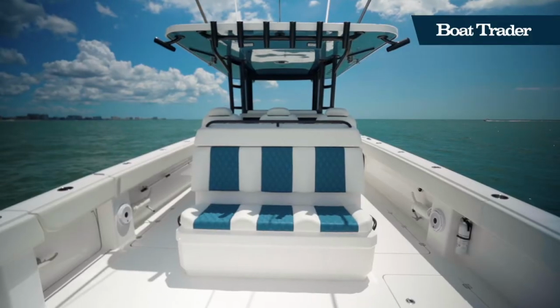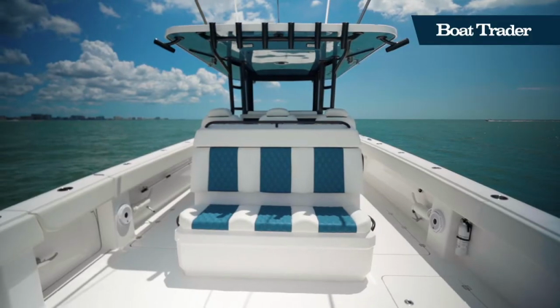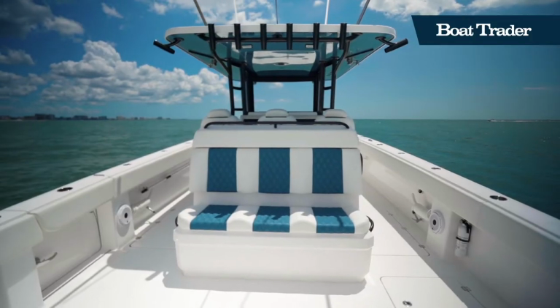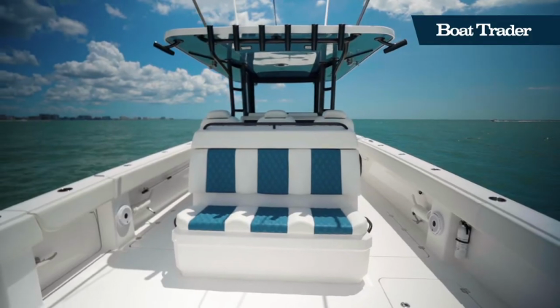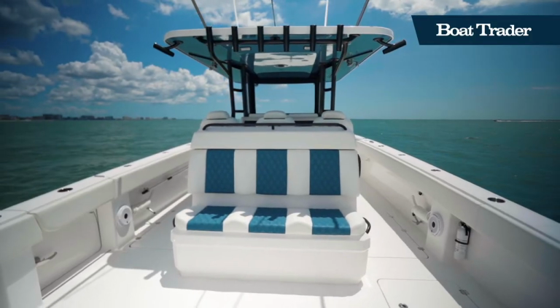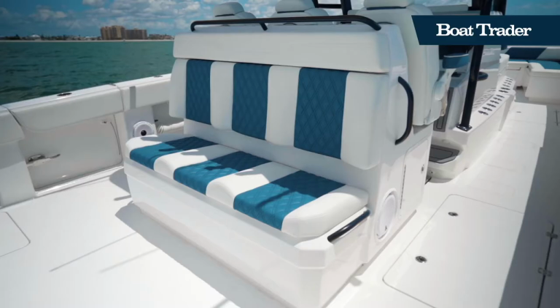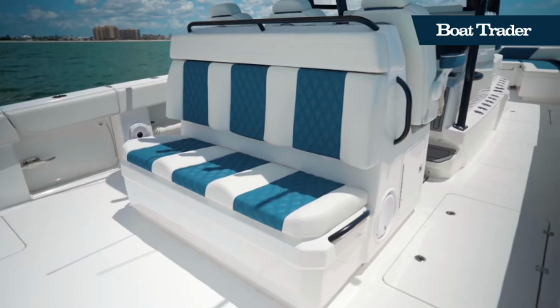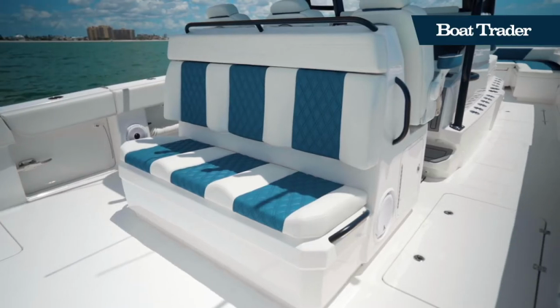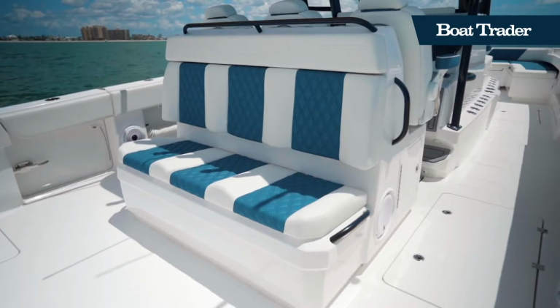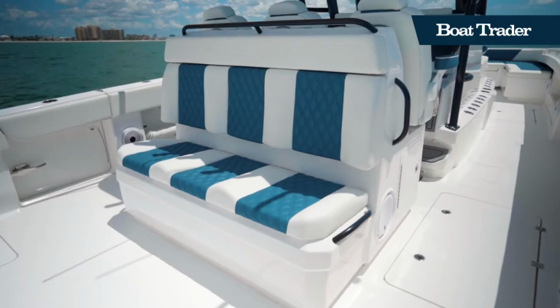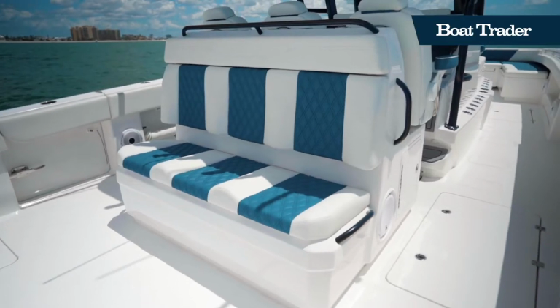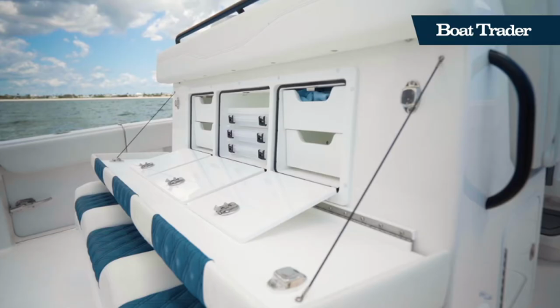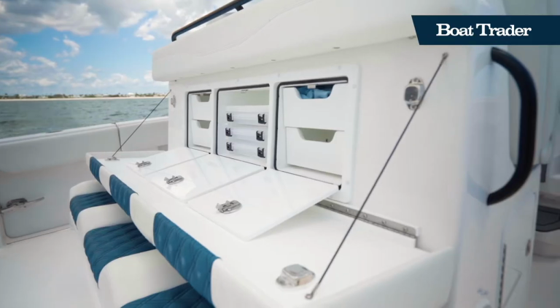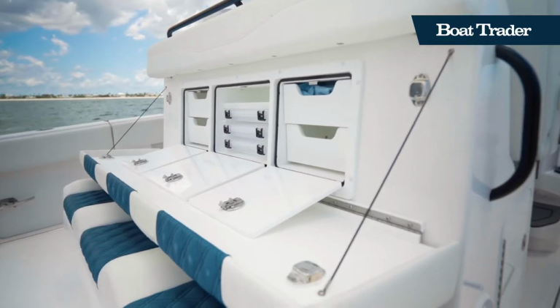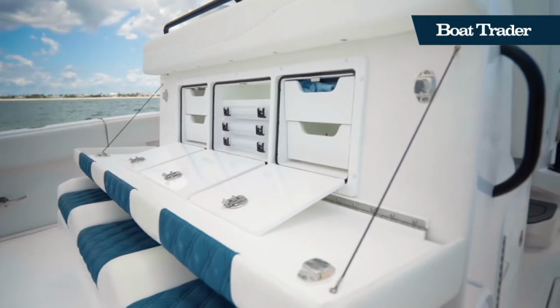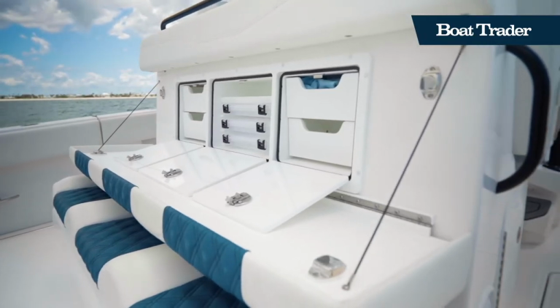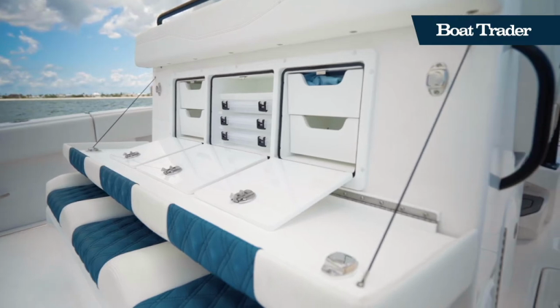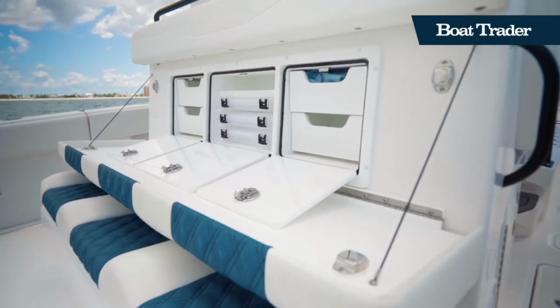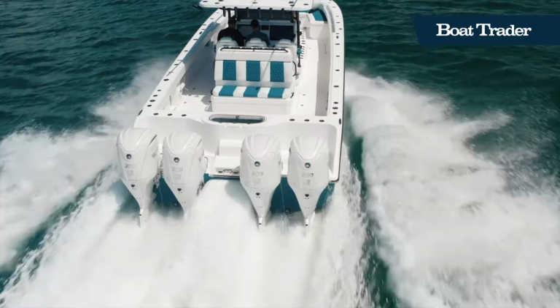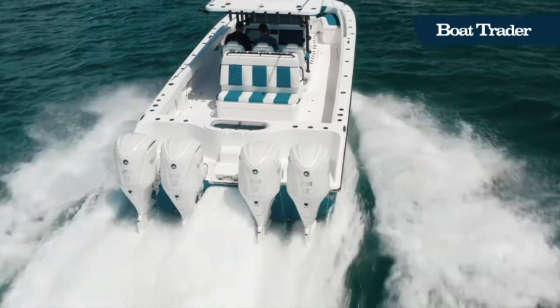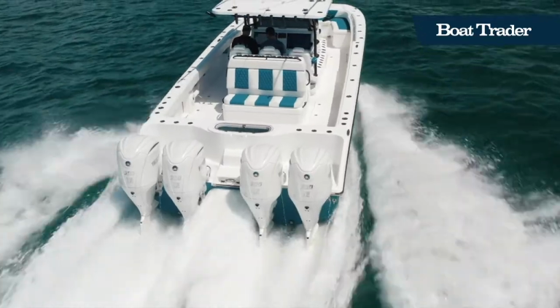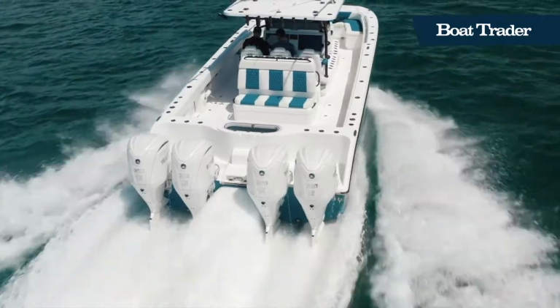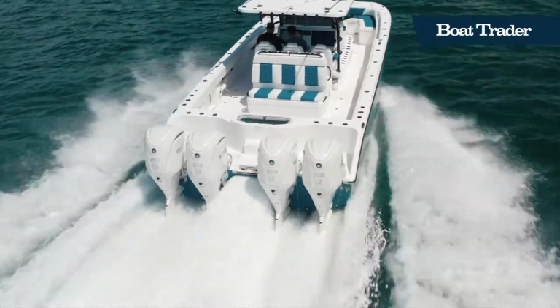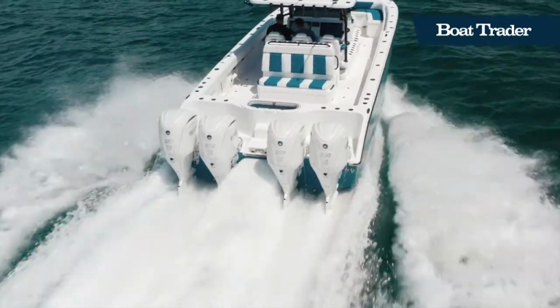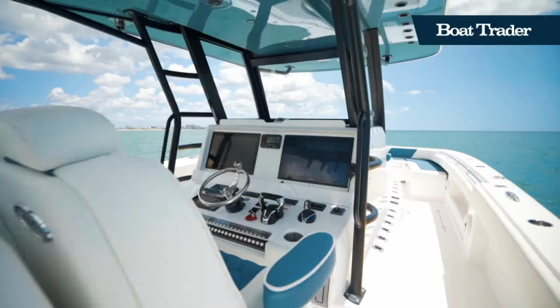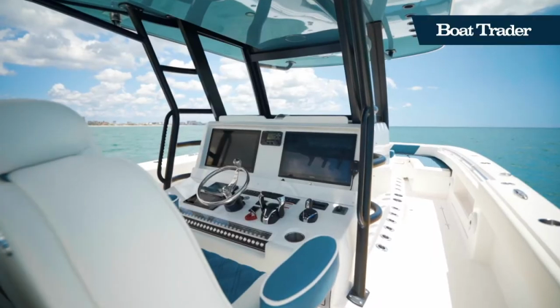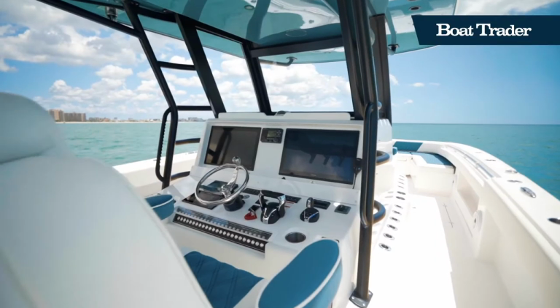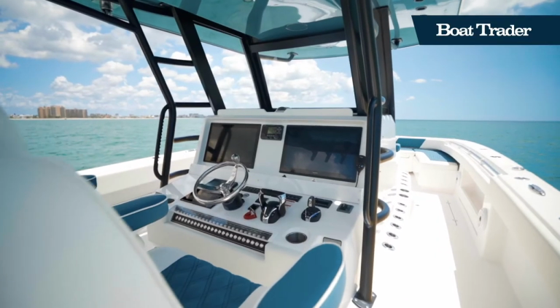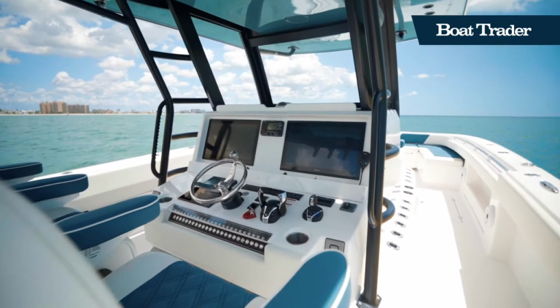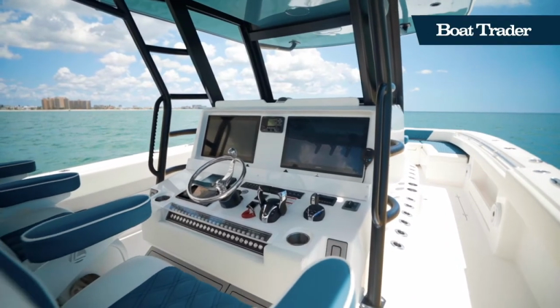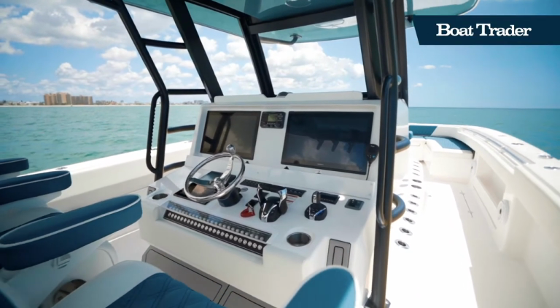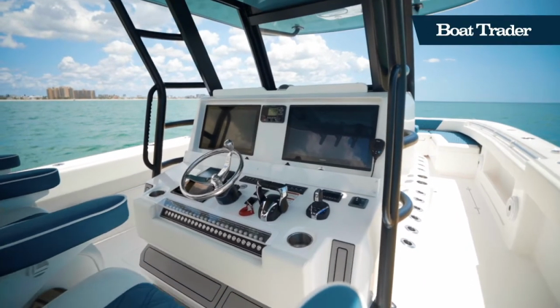The rear-facing bench seat also features a hidden tackle box and additional hidden storage.